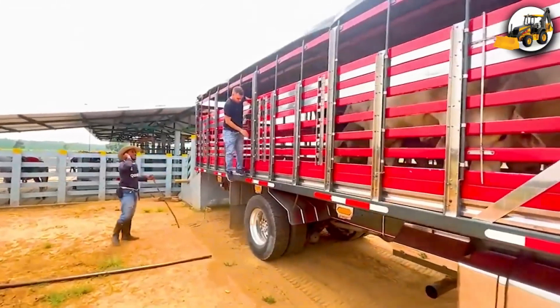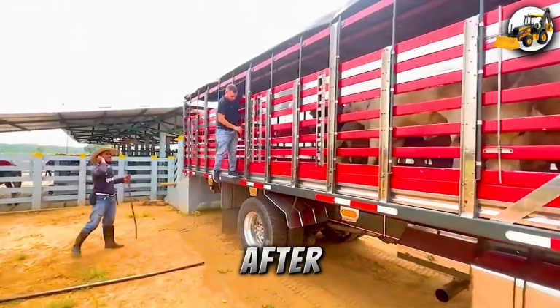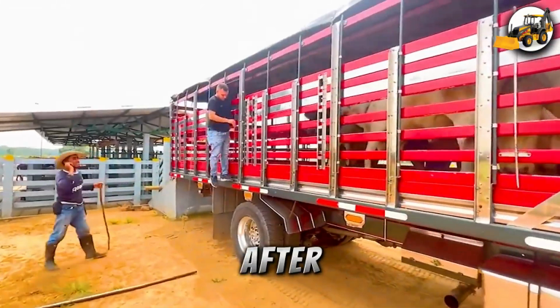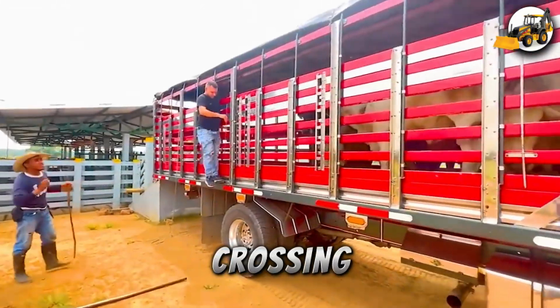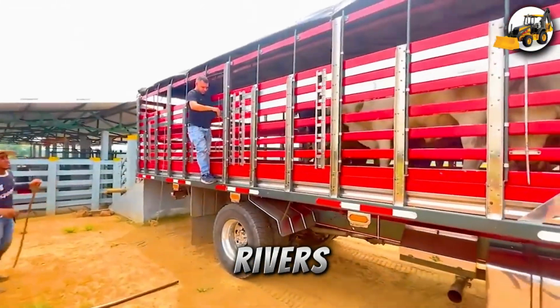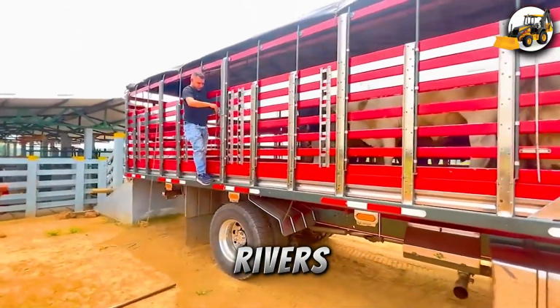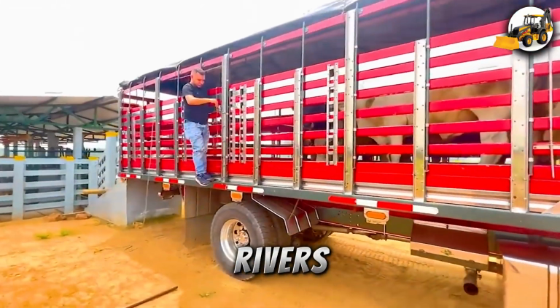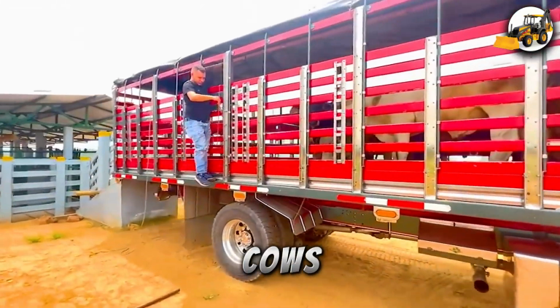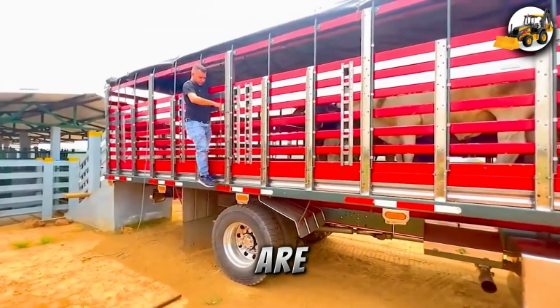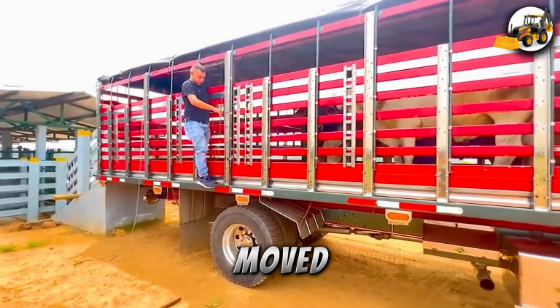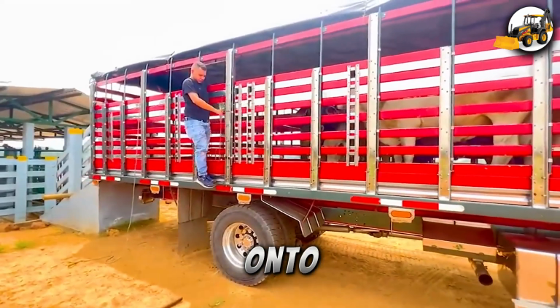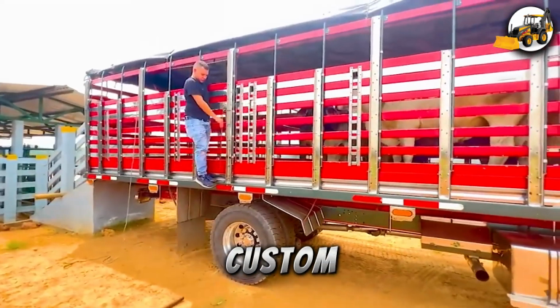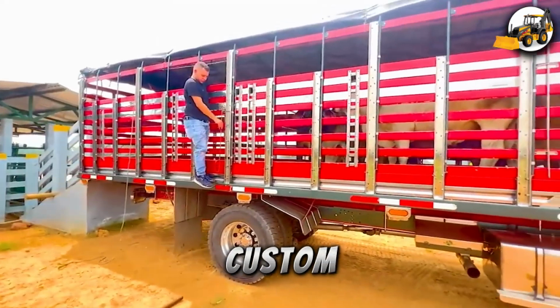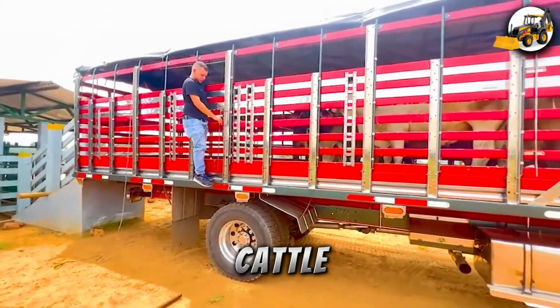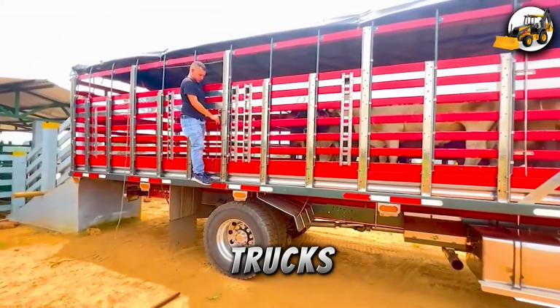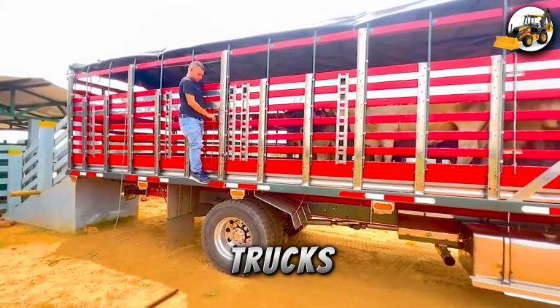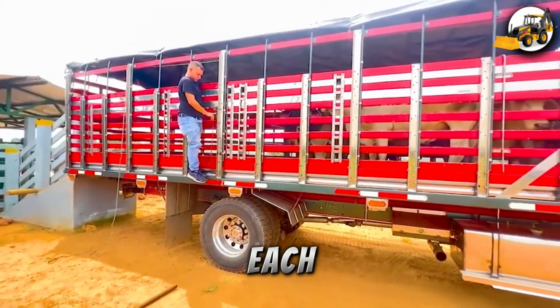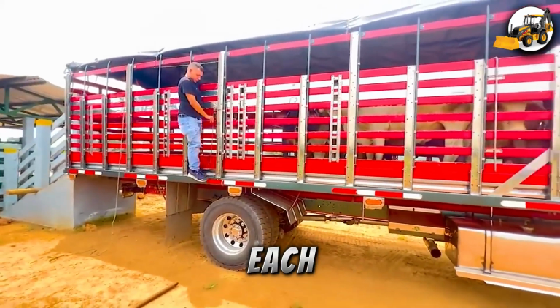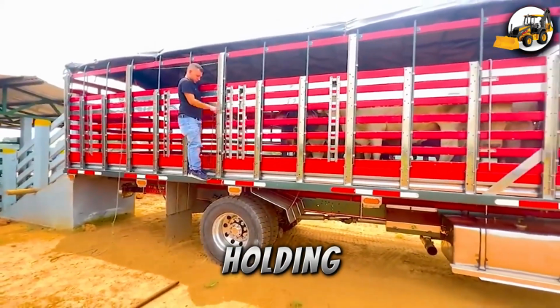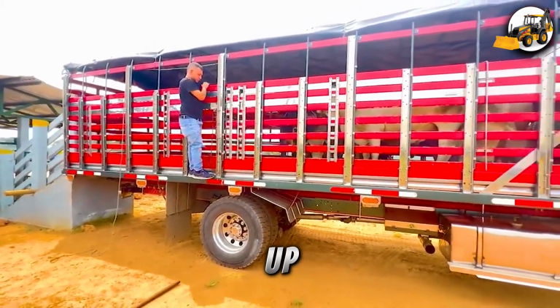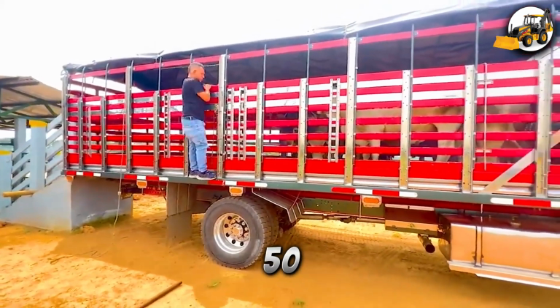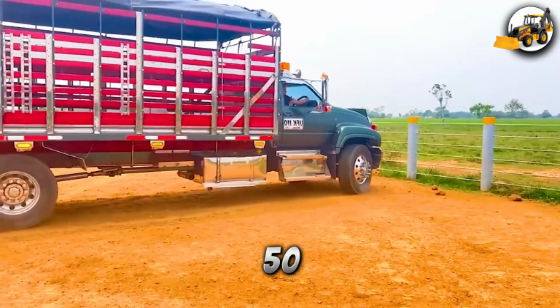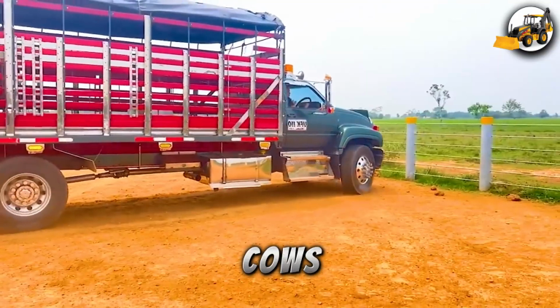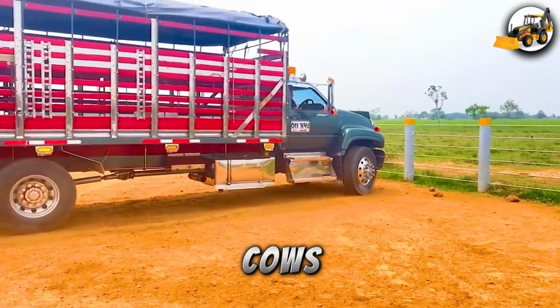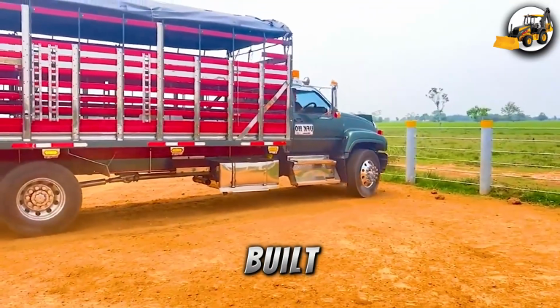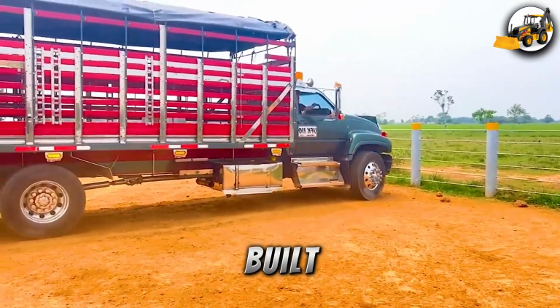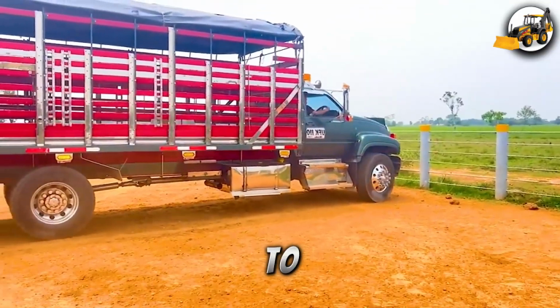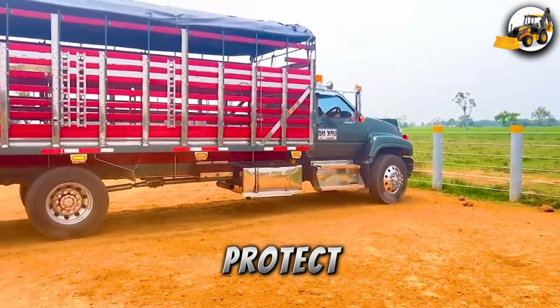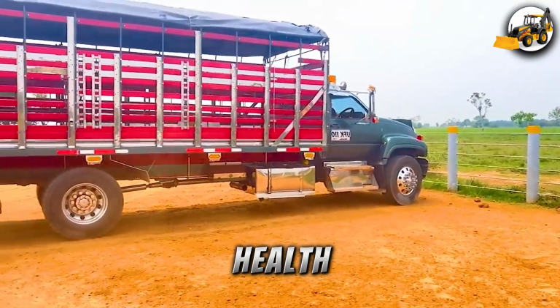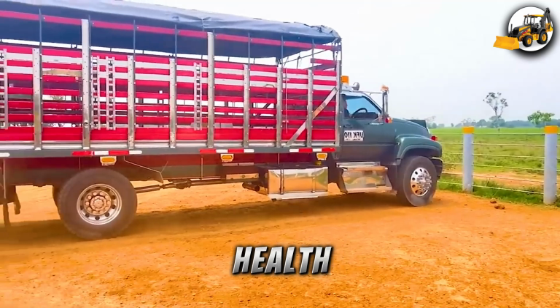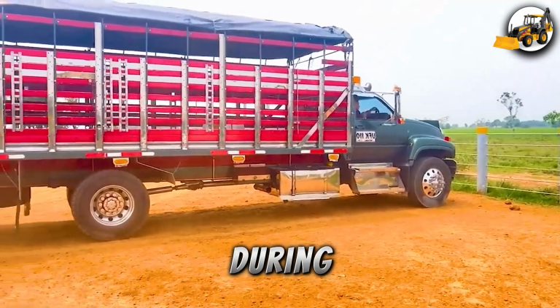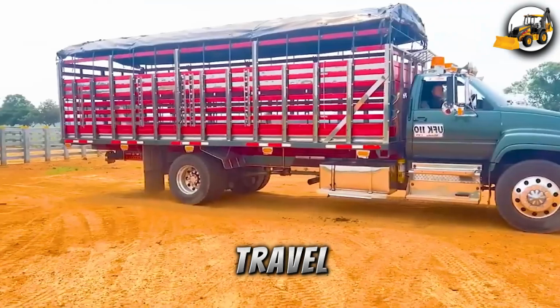After crossing rivers, cows are moved onto custom cattle trucks, each holding up to 50 cows, built to protect their health during travel.